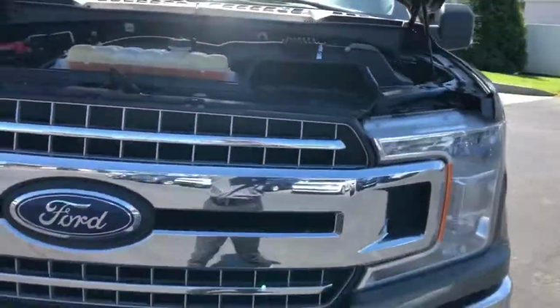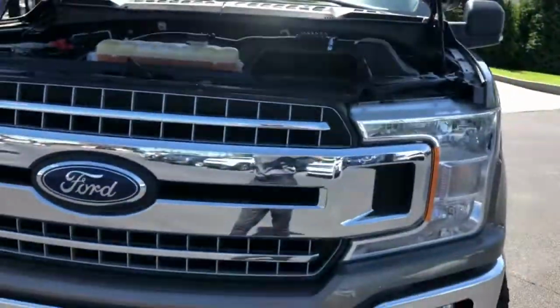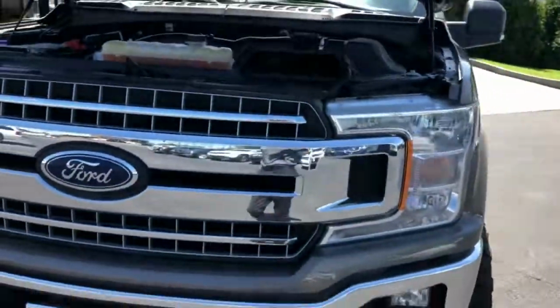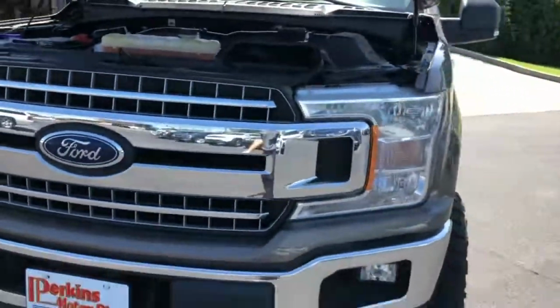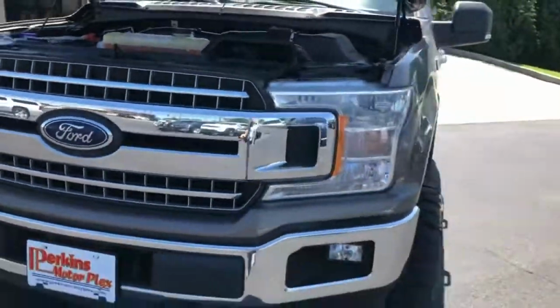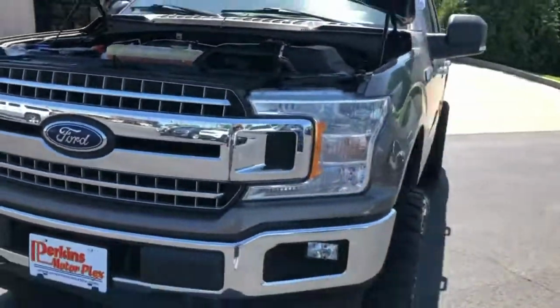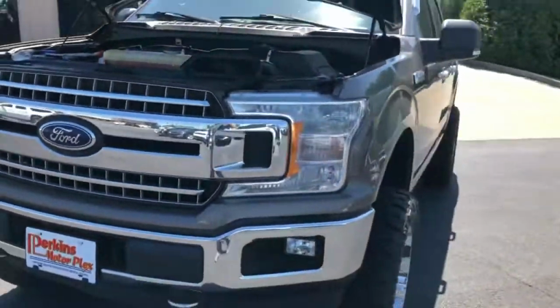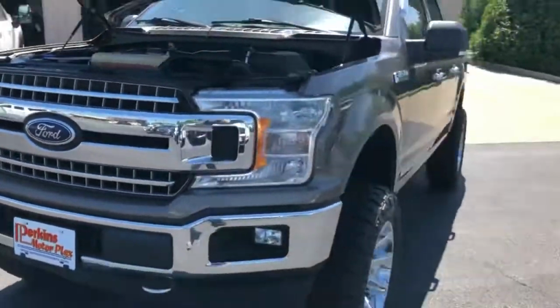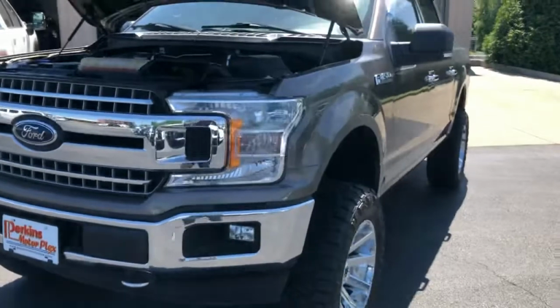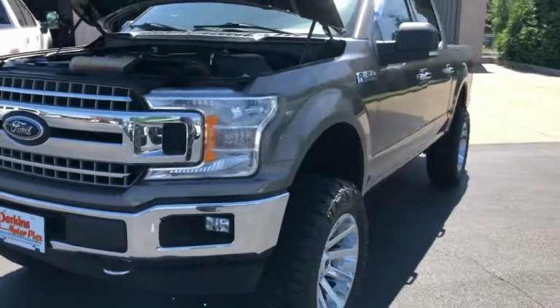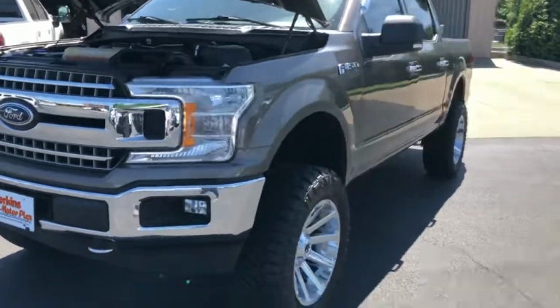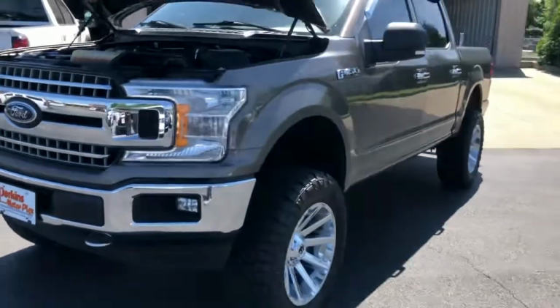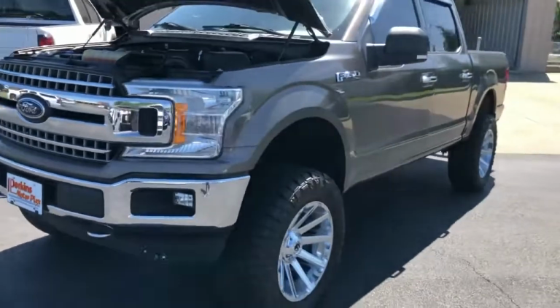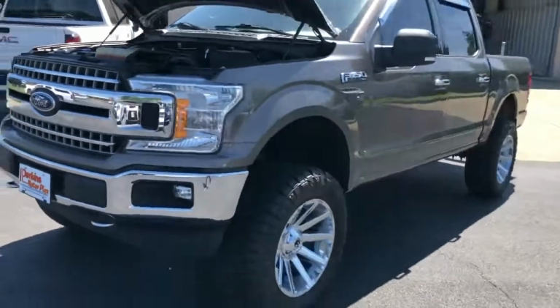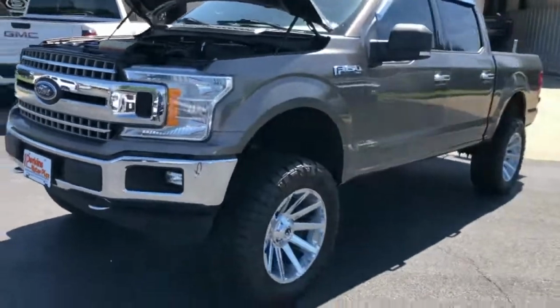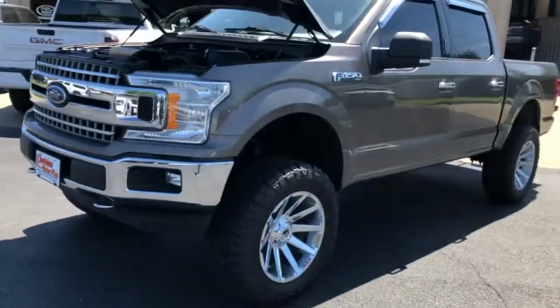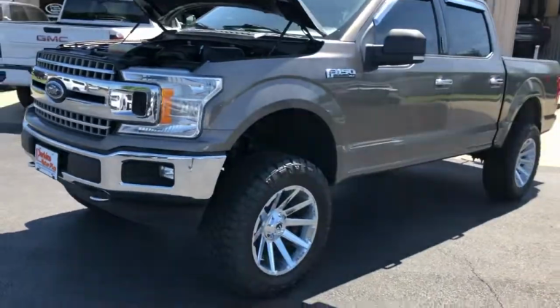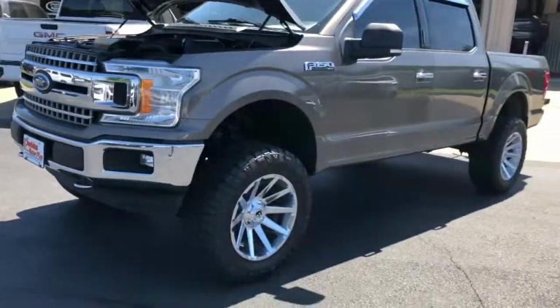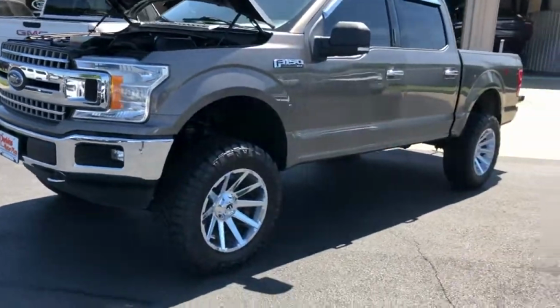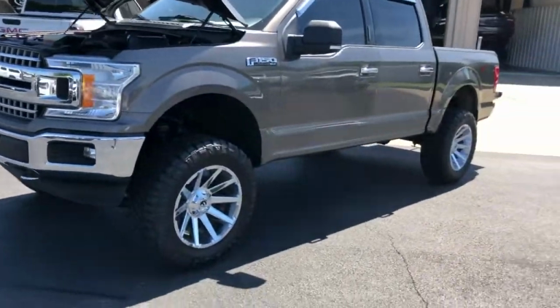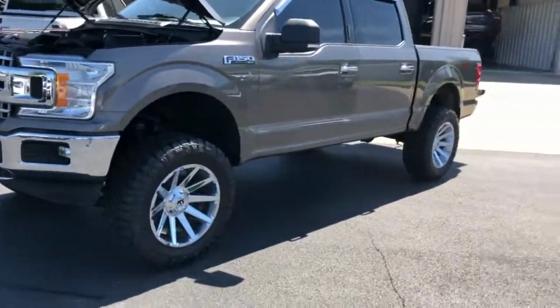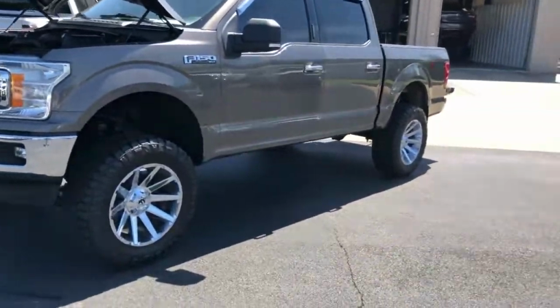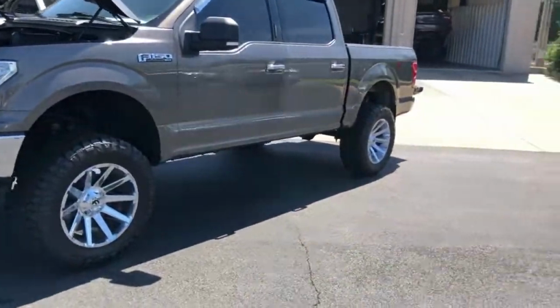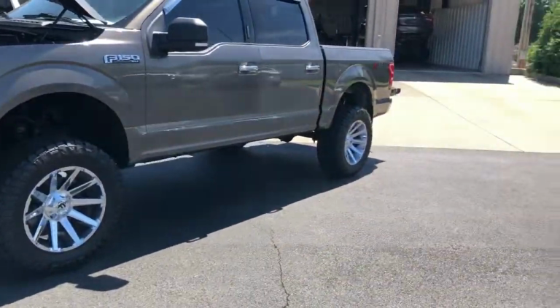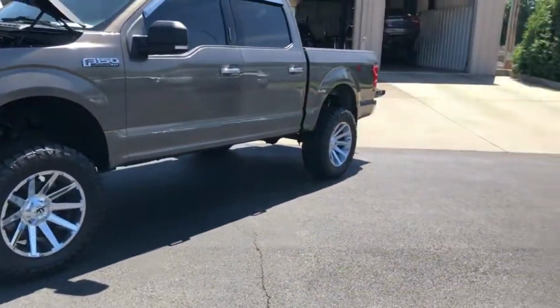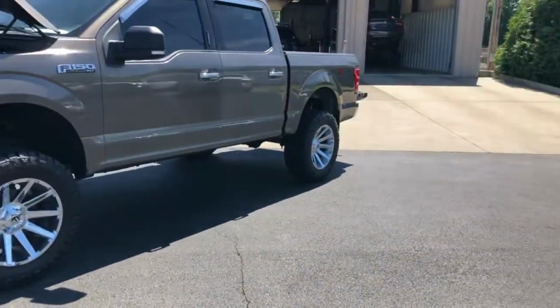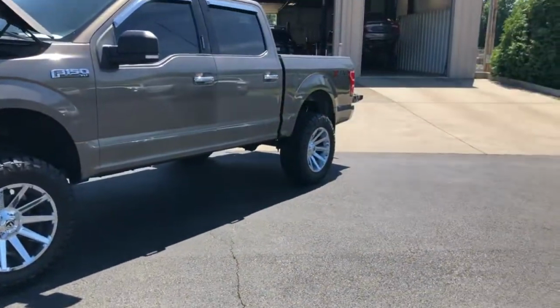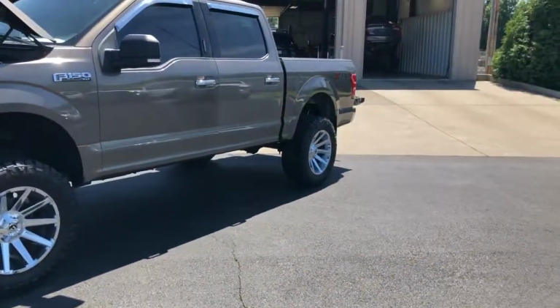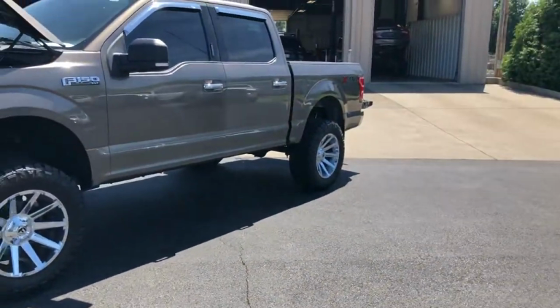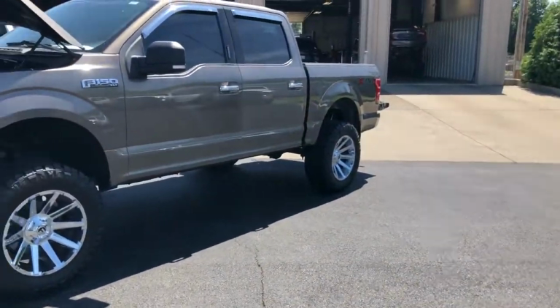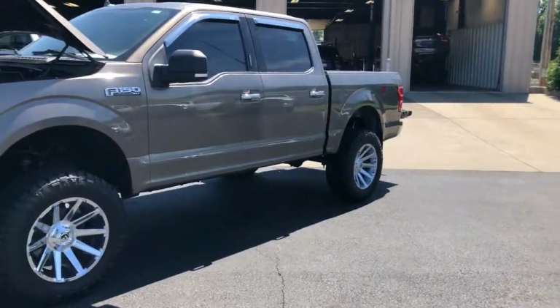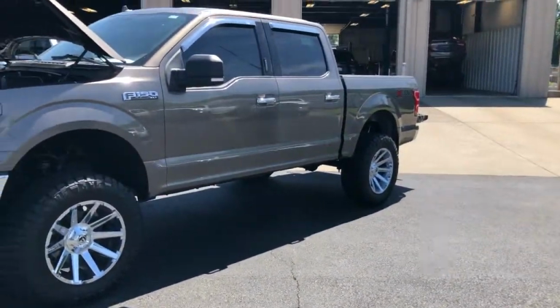Let me know what other questions you have. This thing — man, I'm very pleased with it. Really good shape.